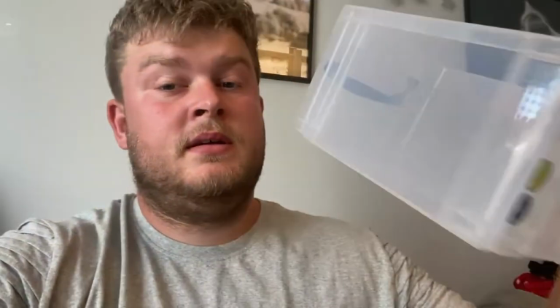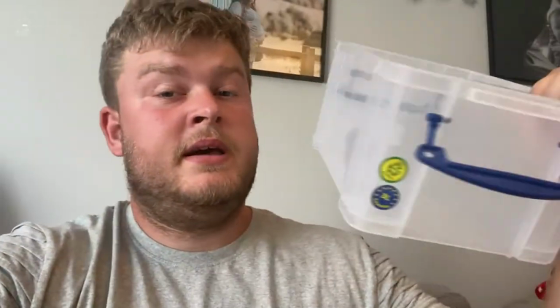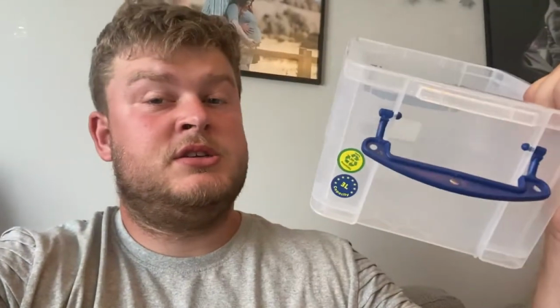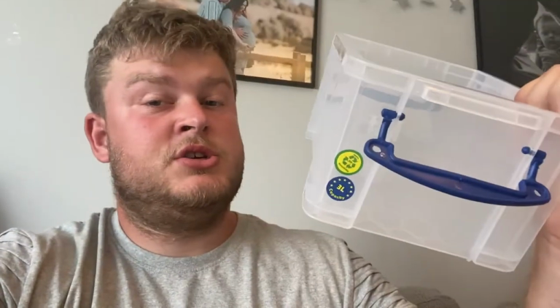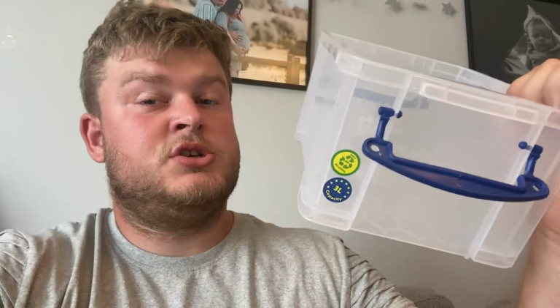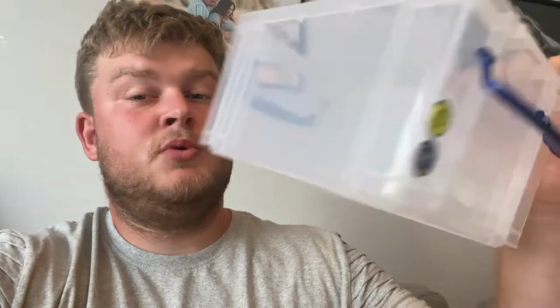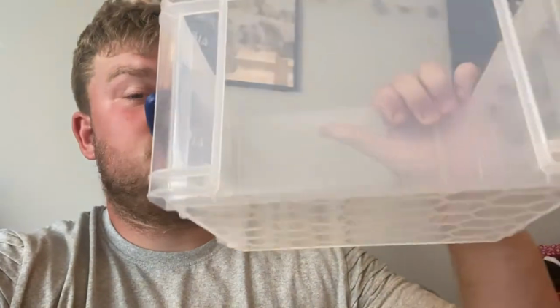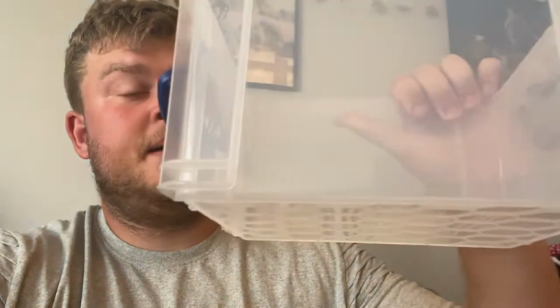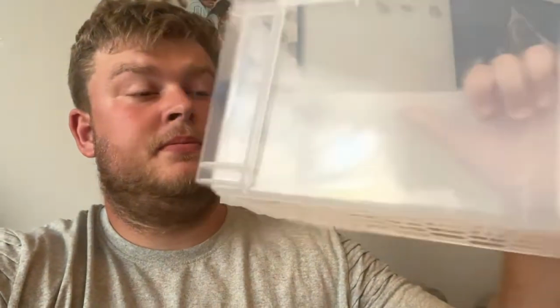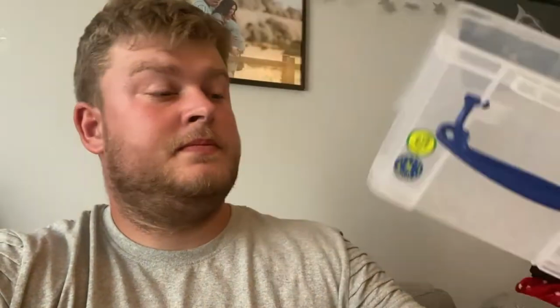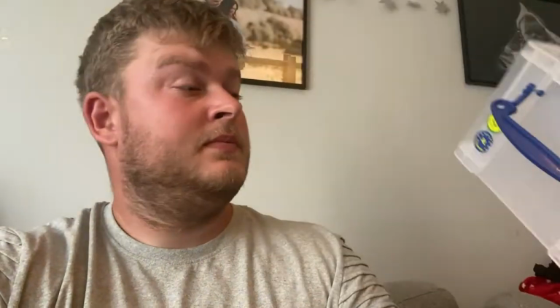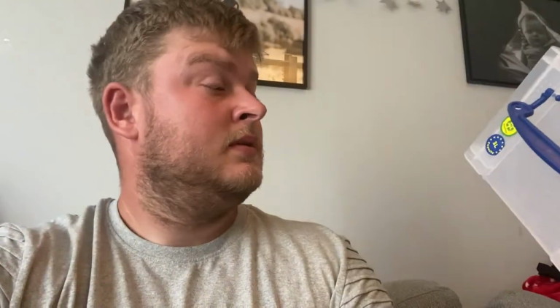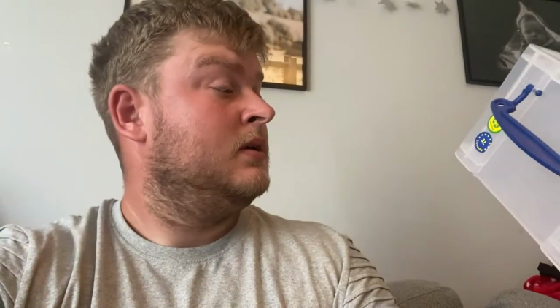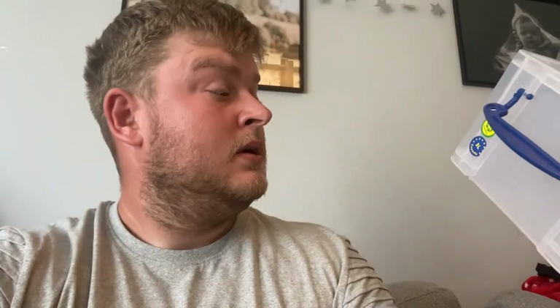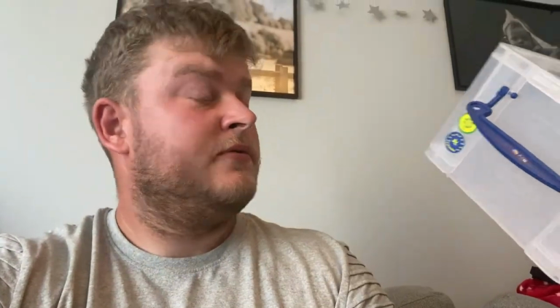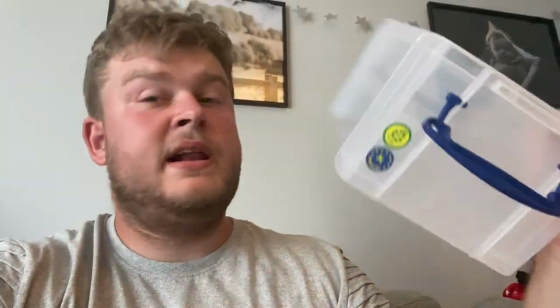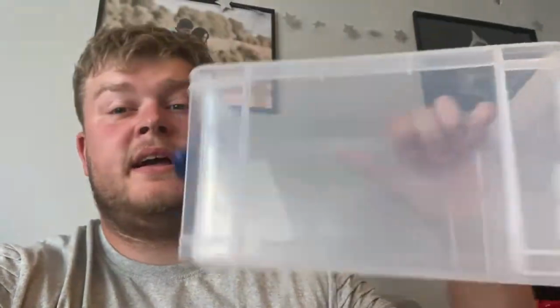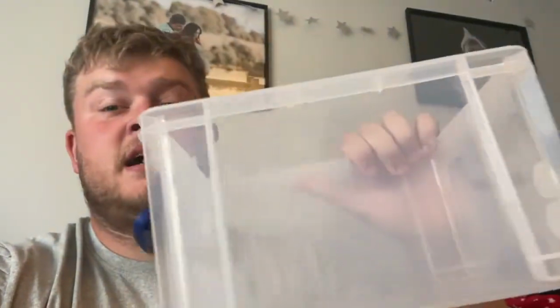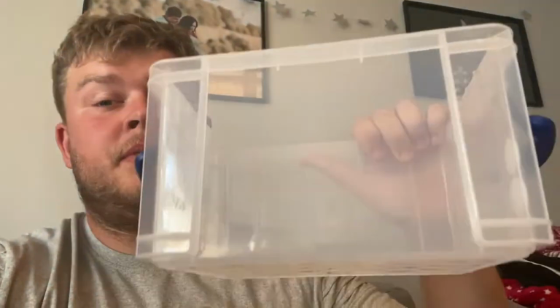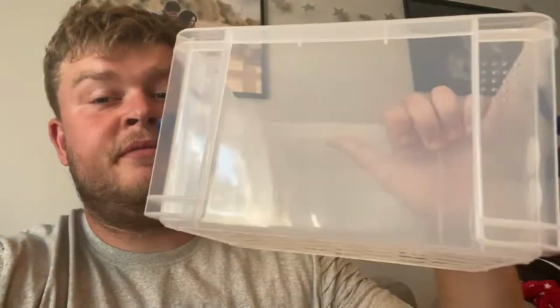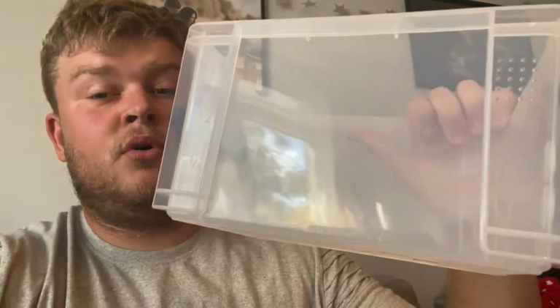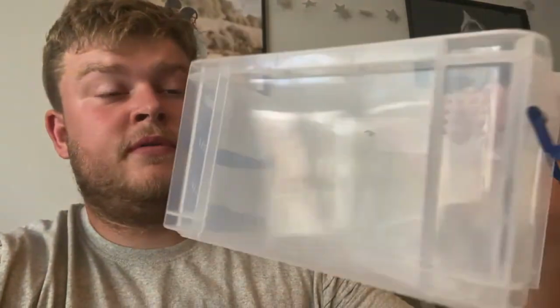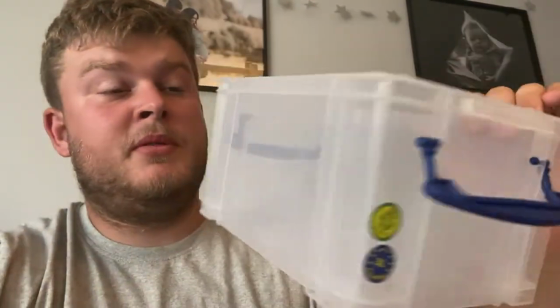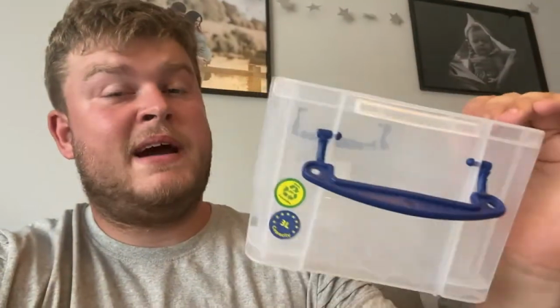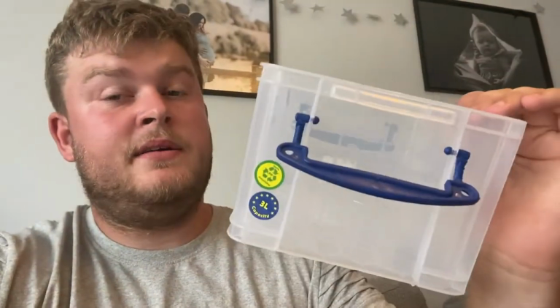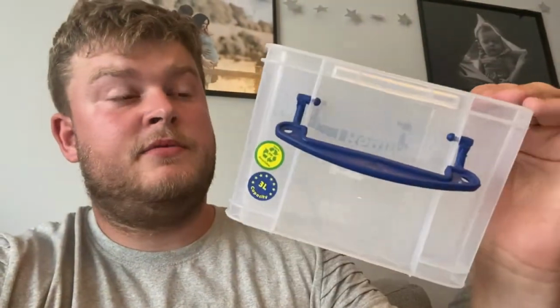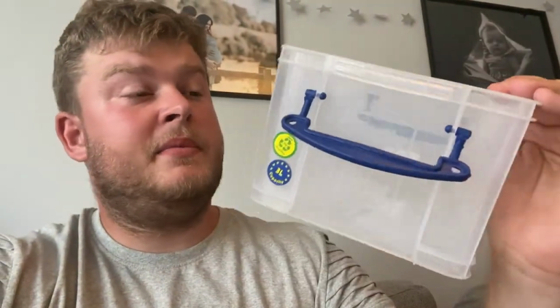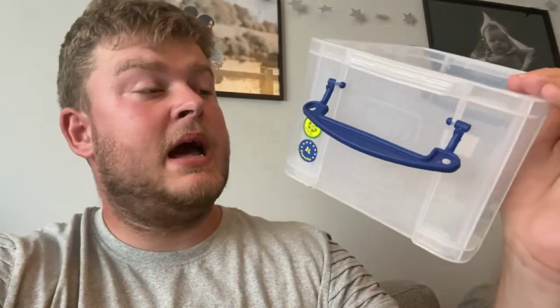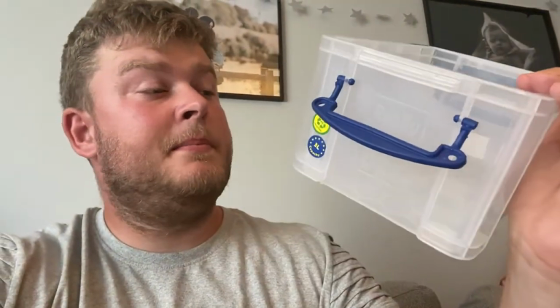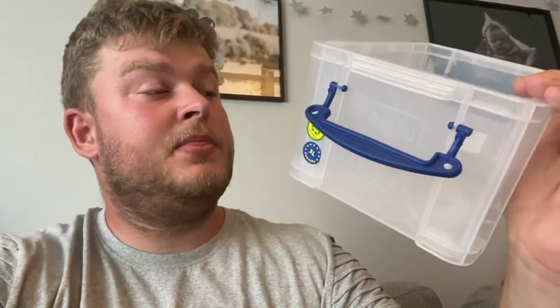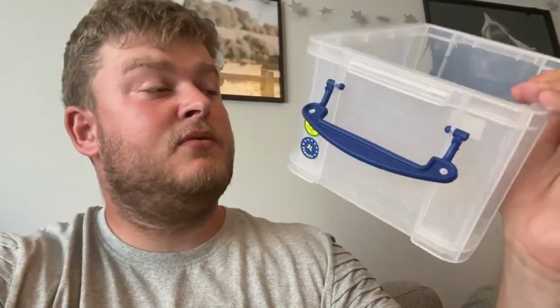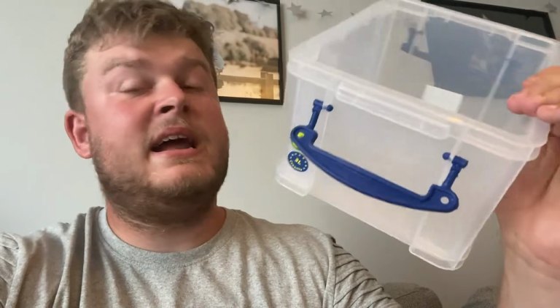This is just a small three-liter tub that we've bought from The Range near us.